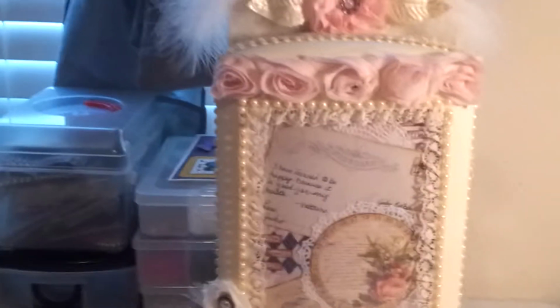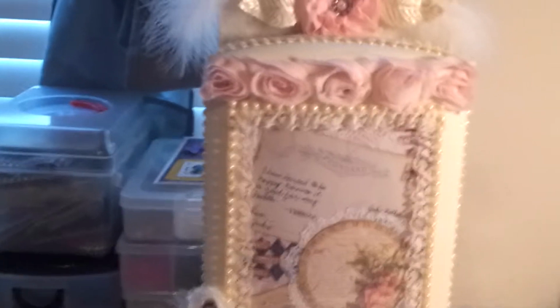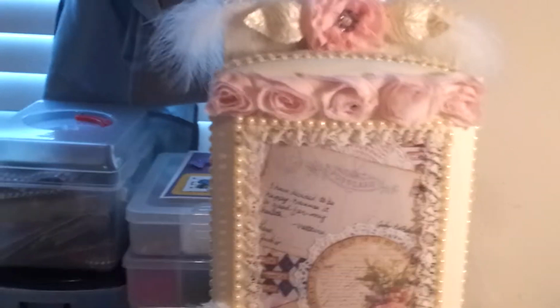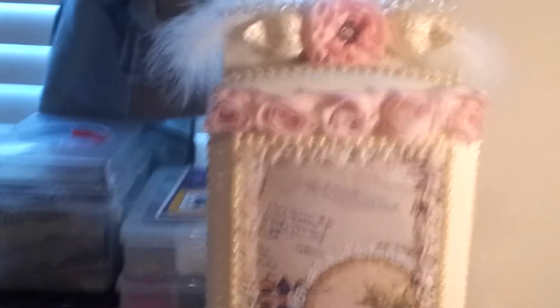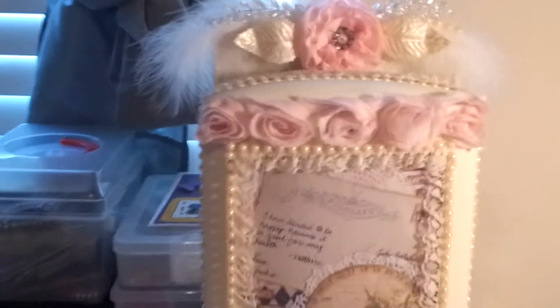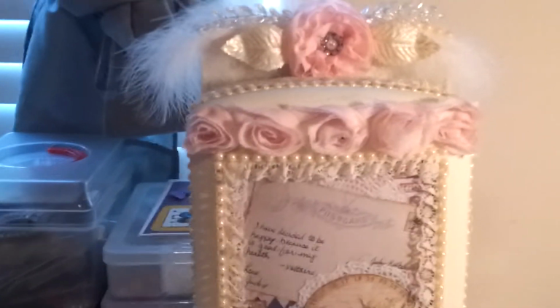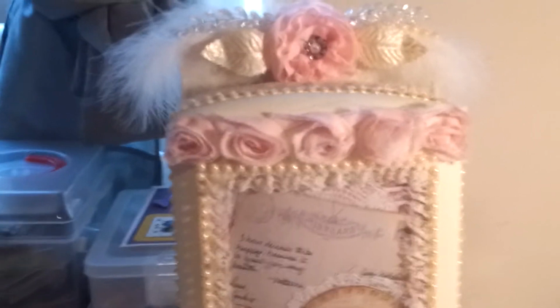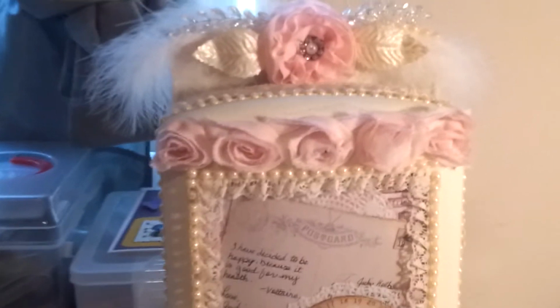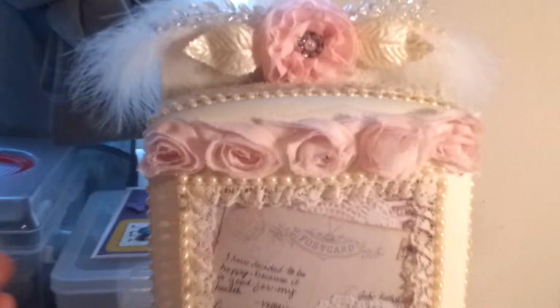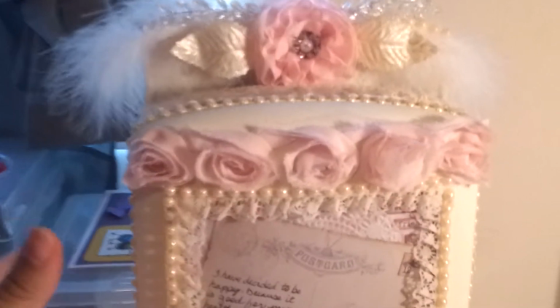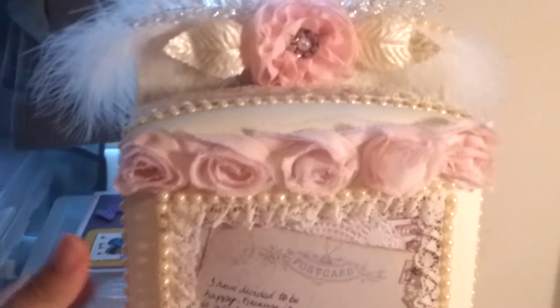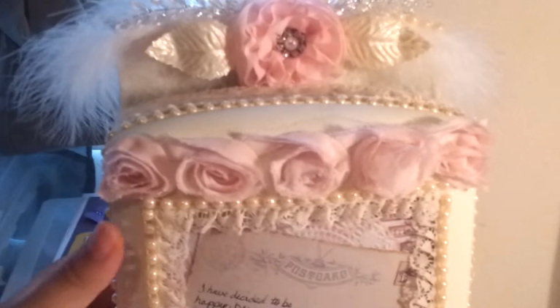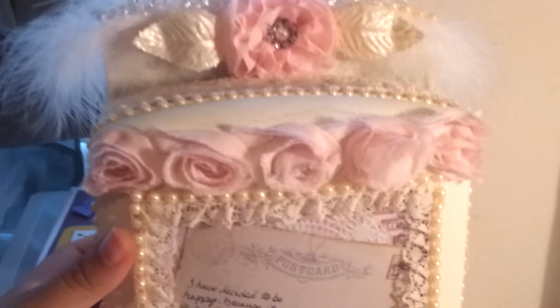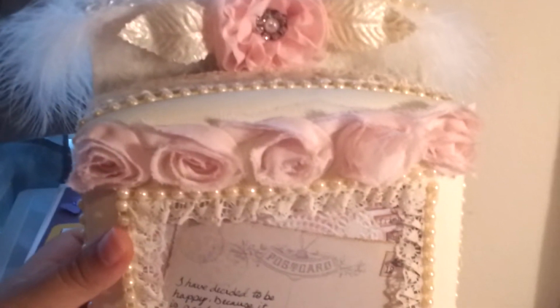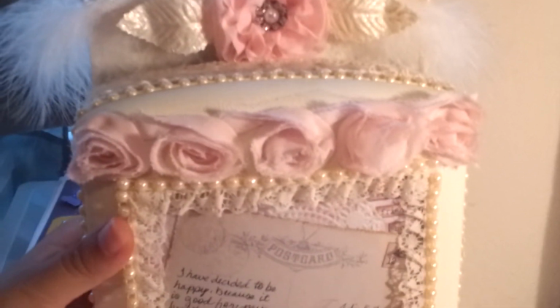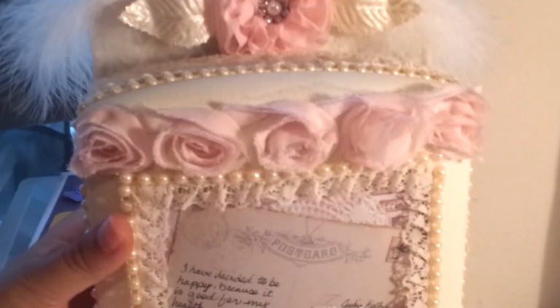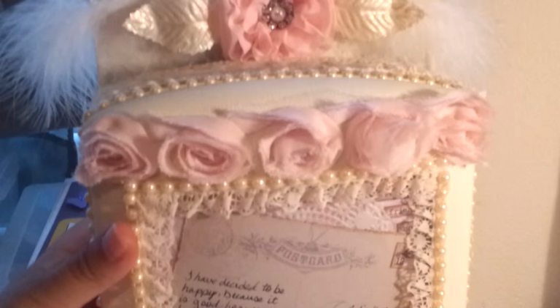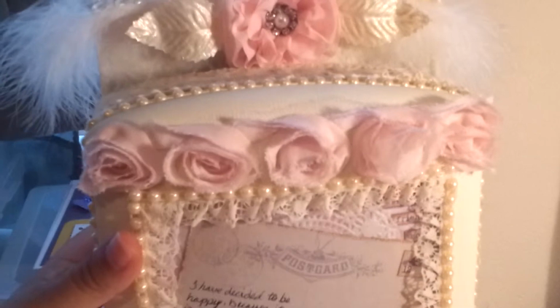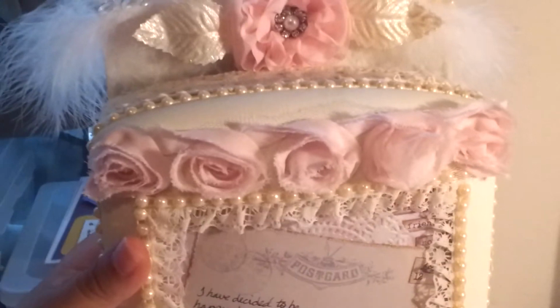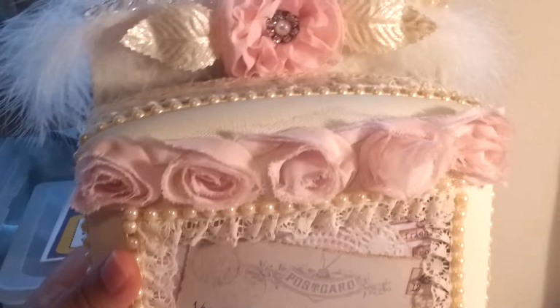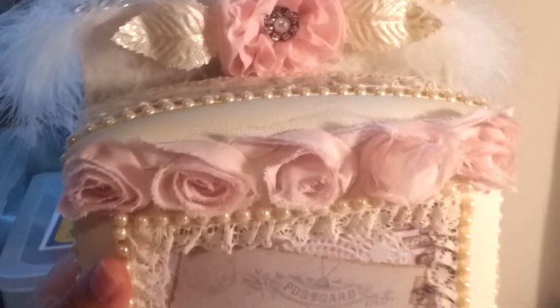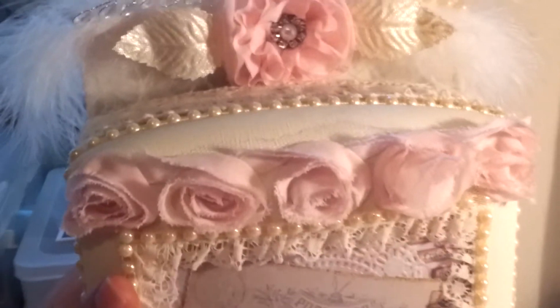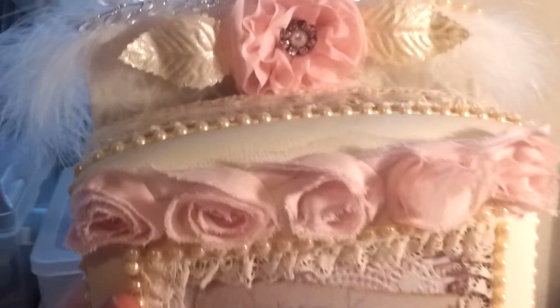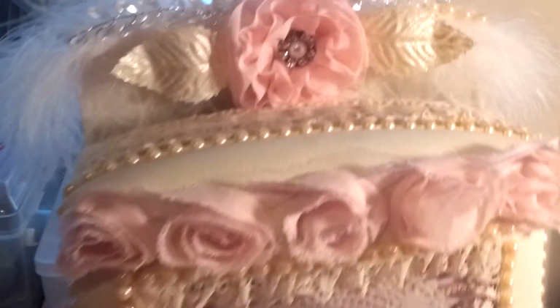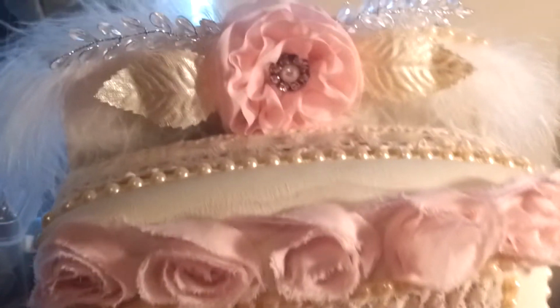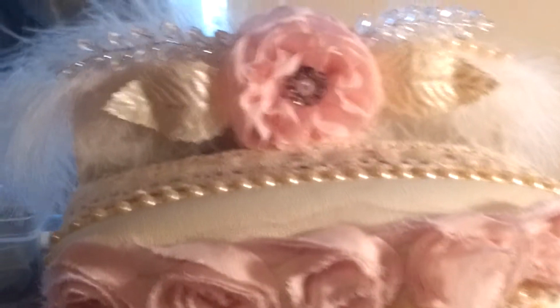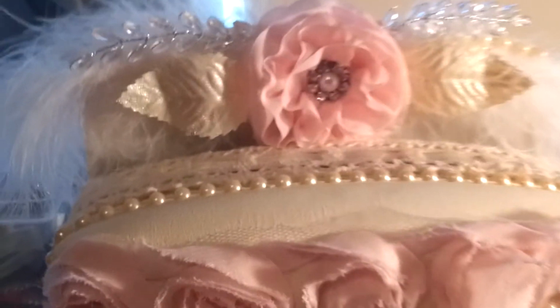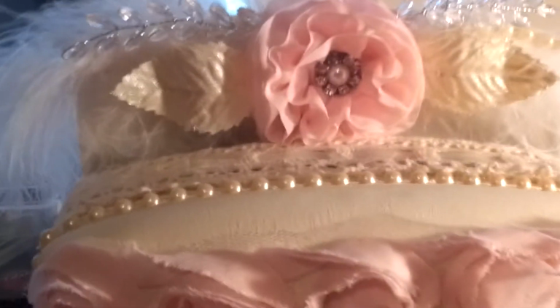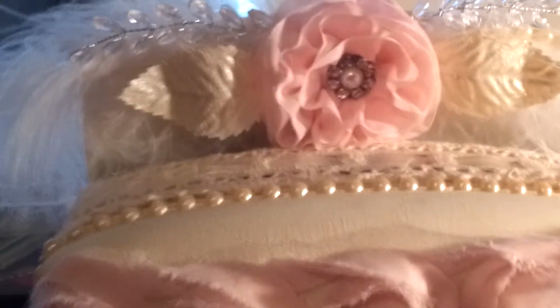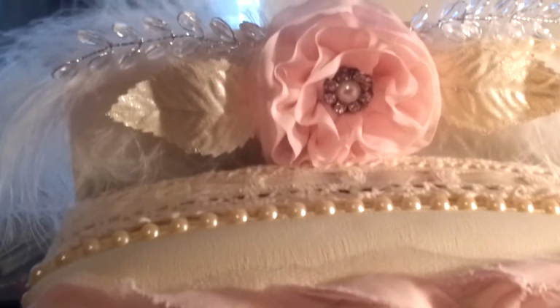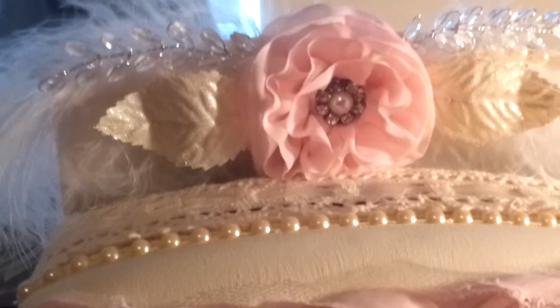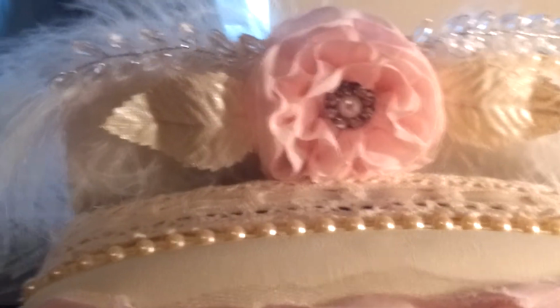This box was a gray color, and I painted the whole thing vintage white. I'm going to start from the top.